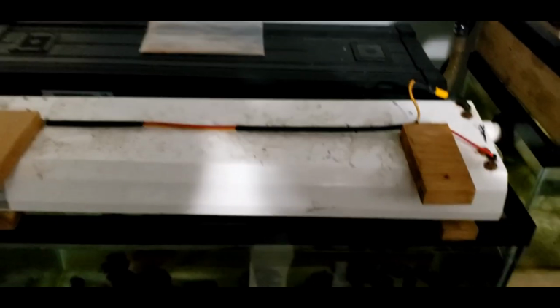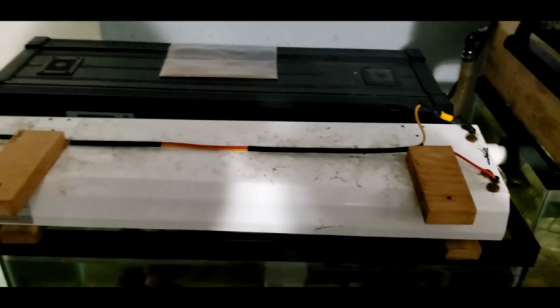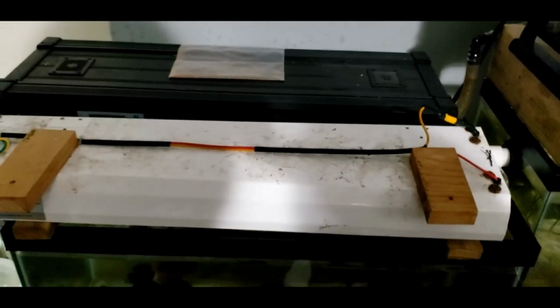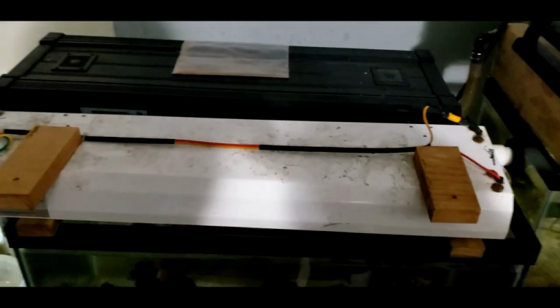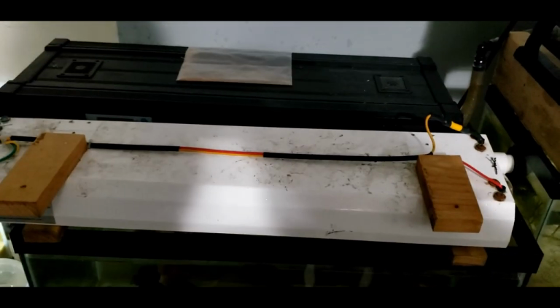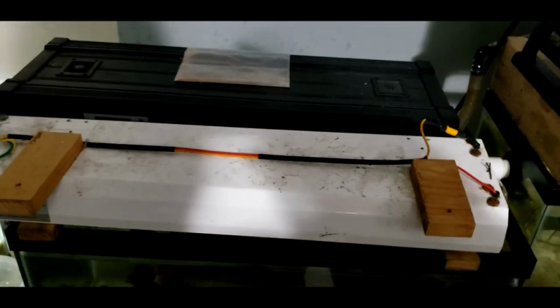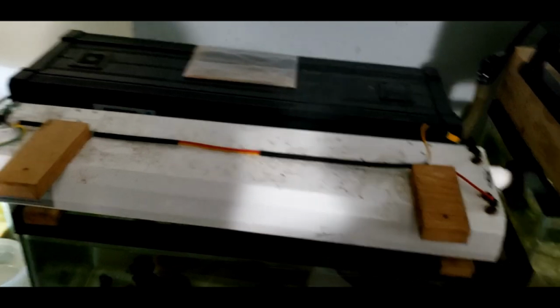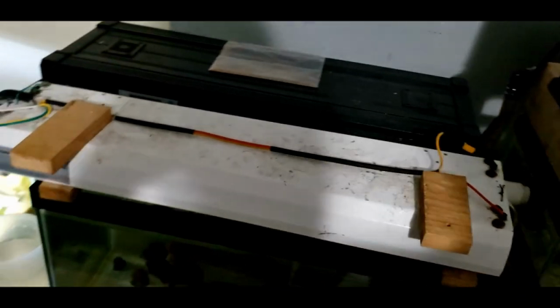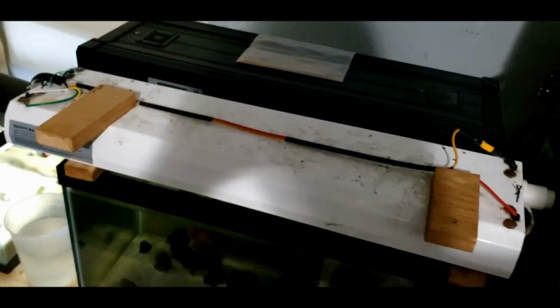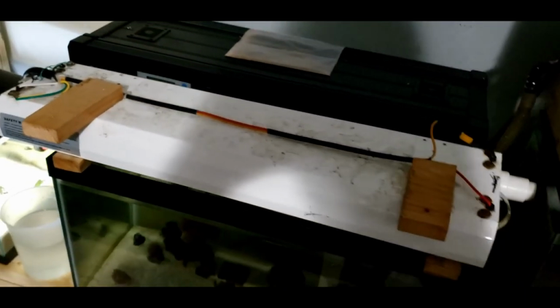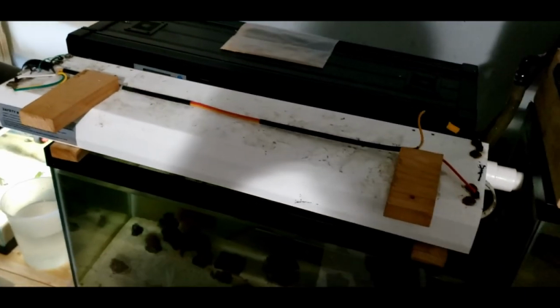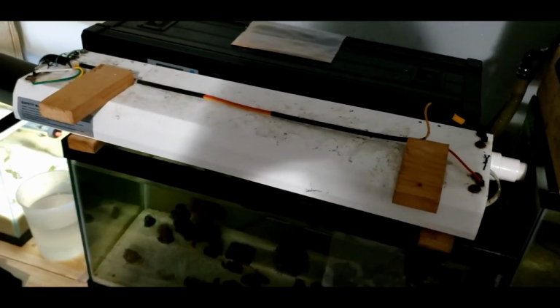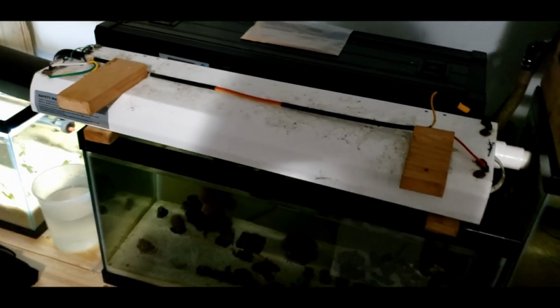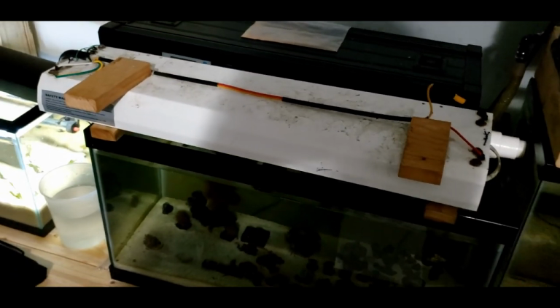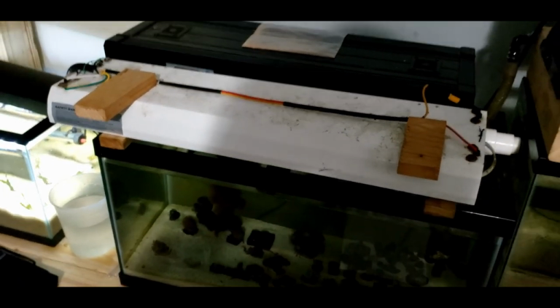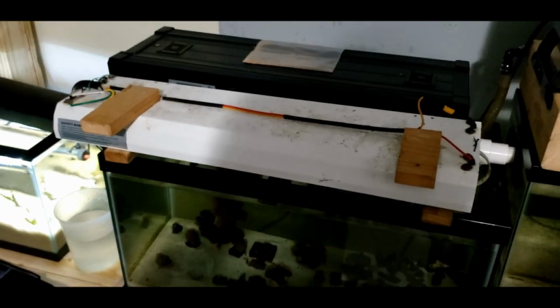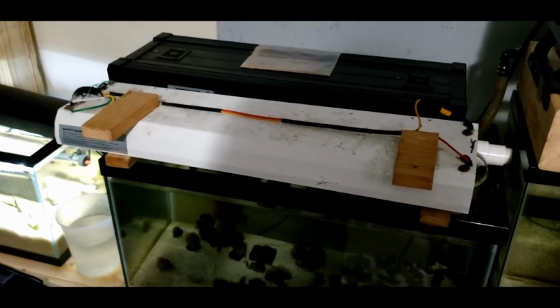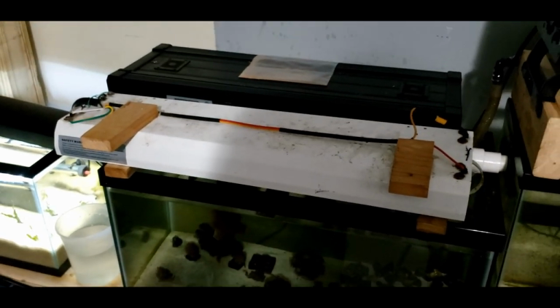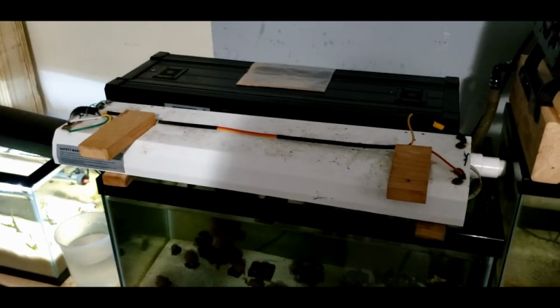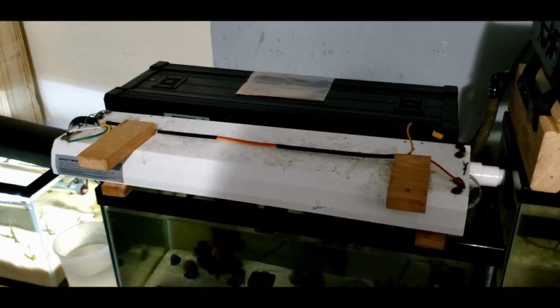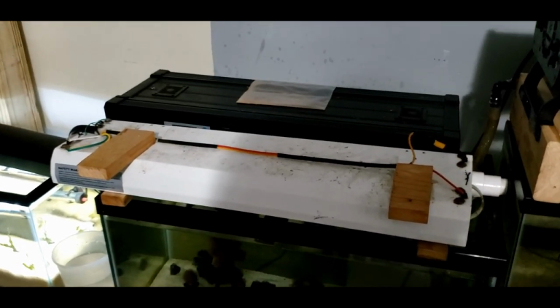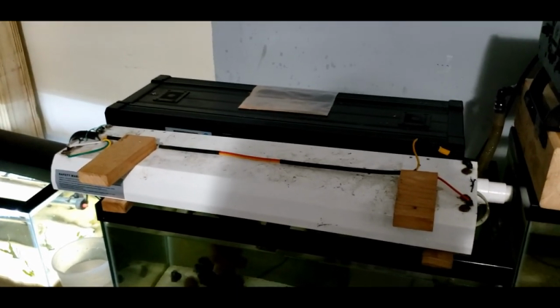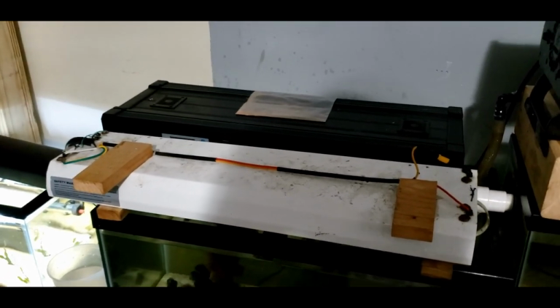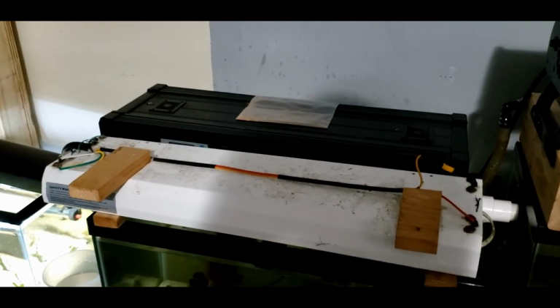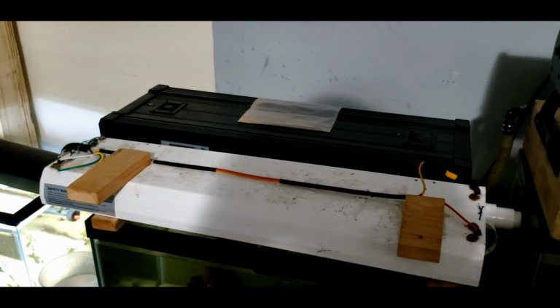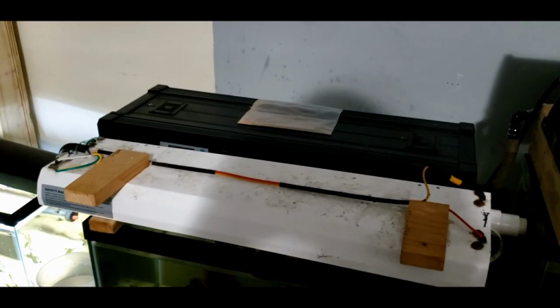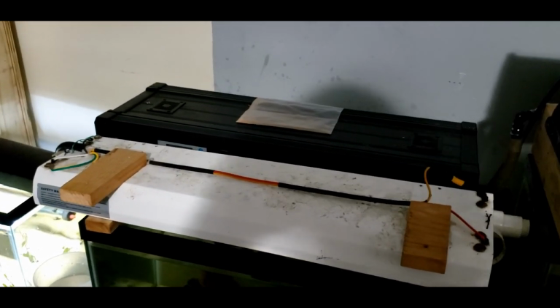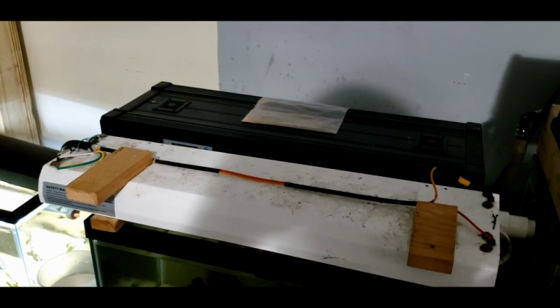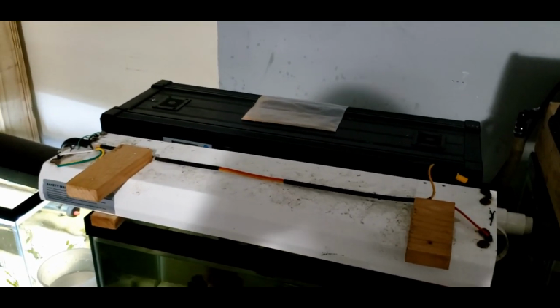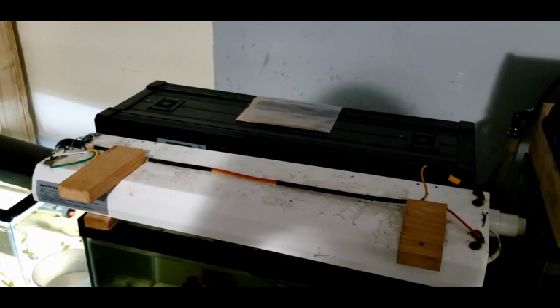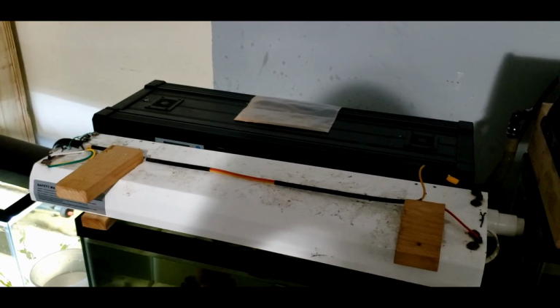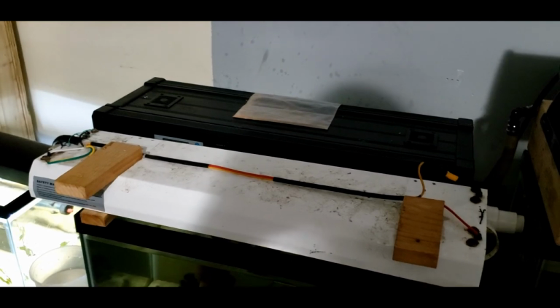I was going to start building these lights and offering them for sale, but no chance.